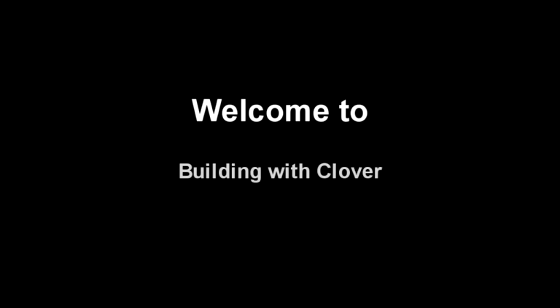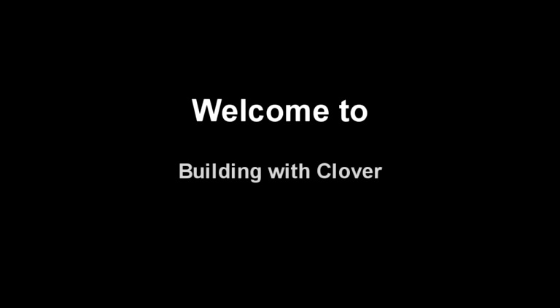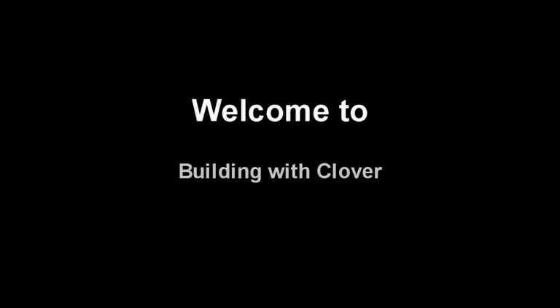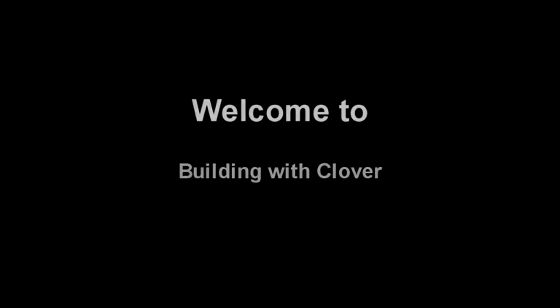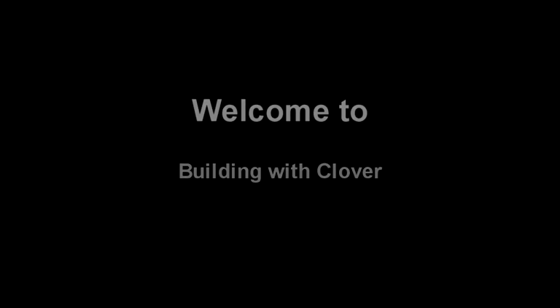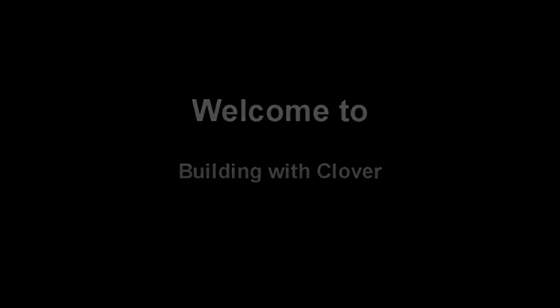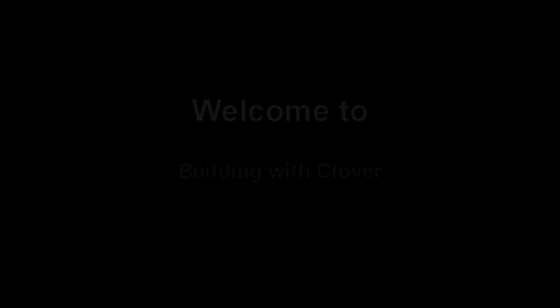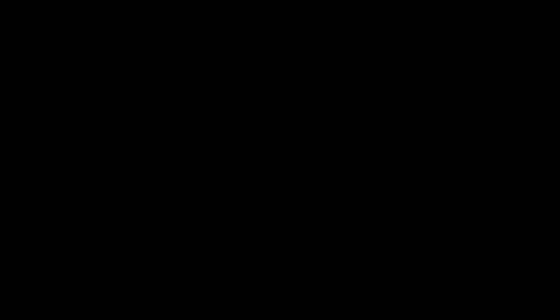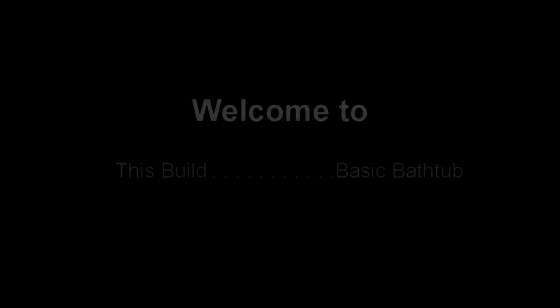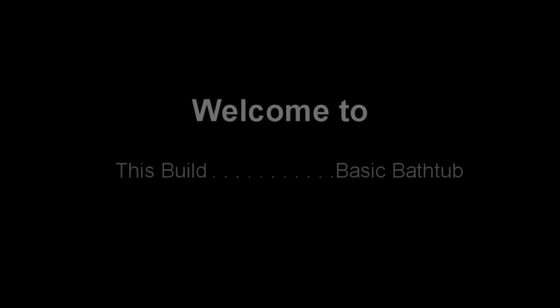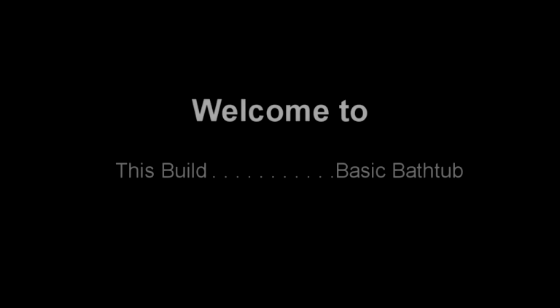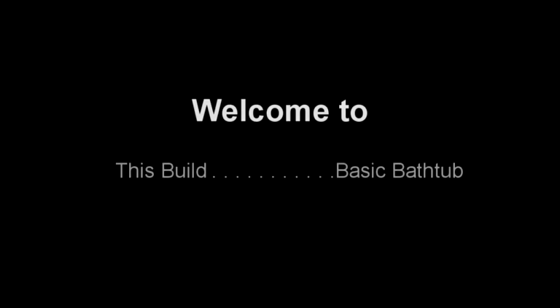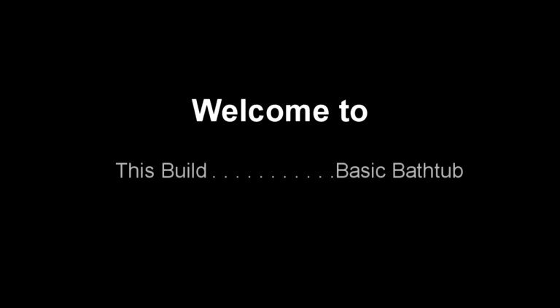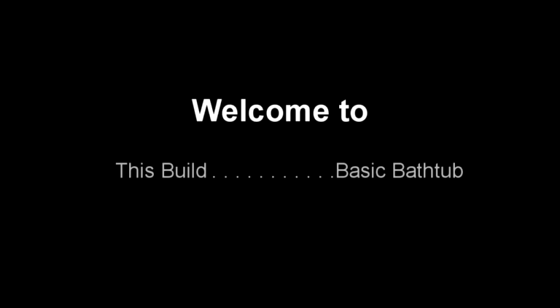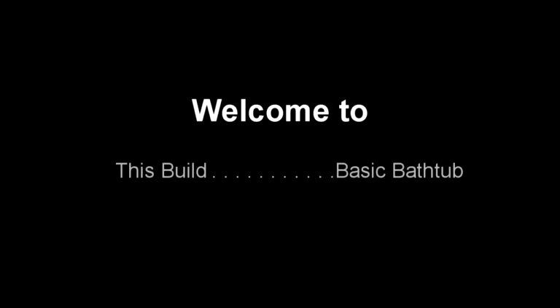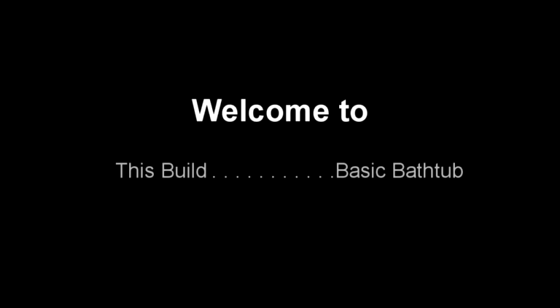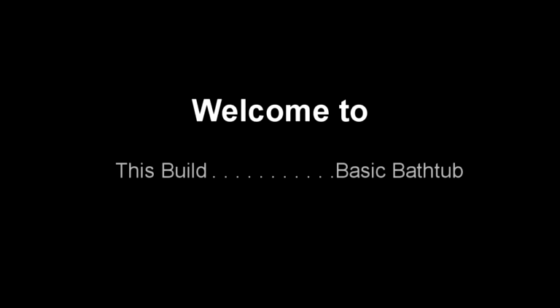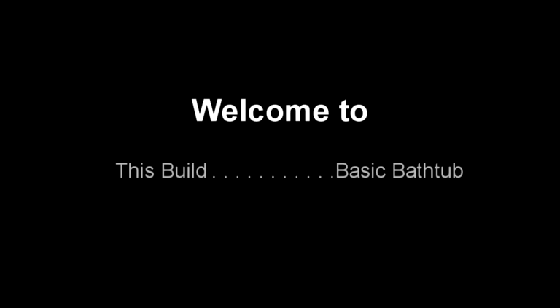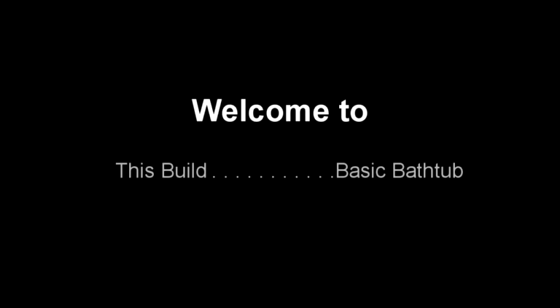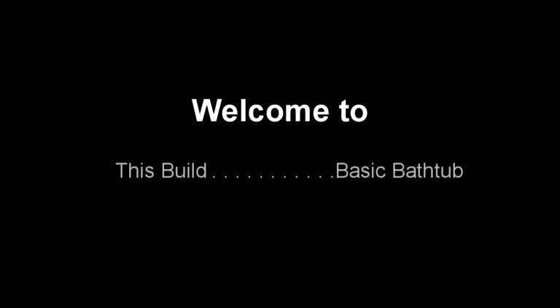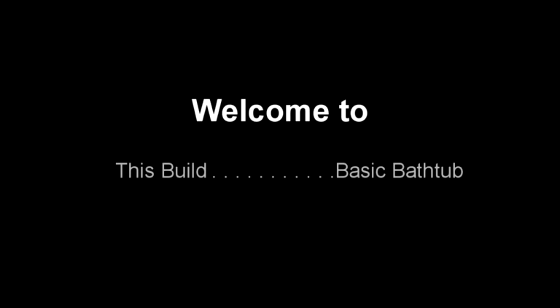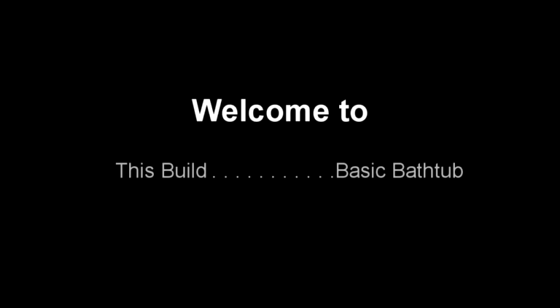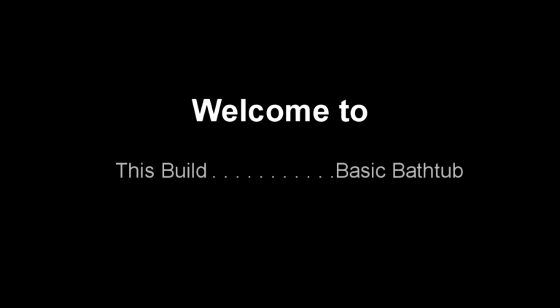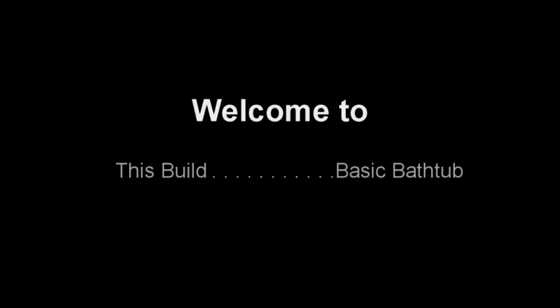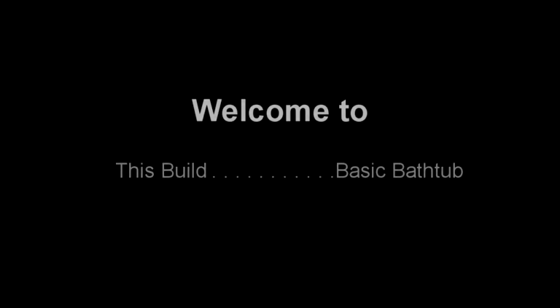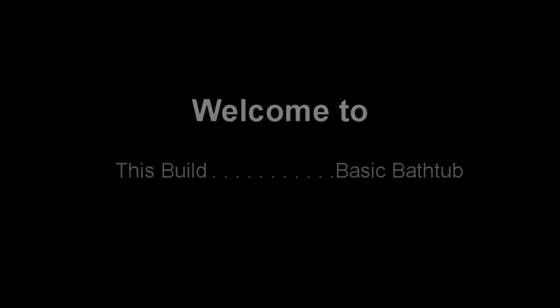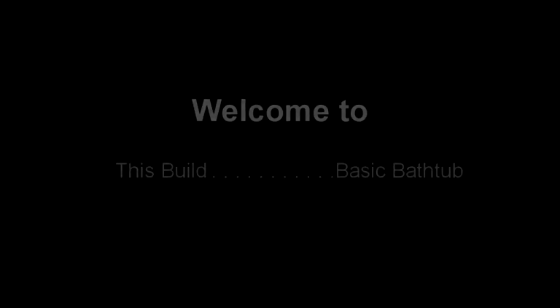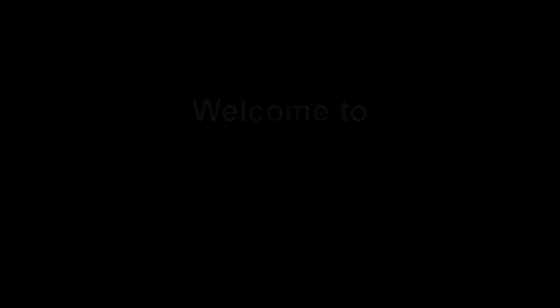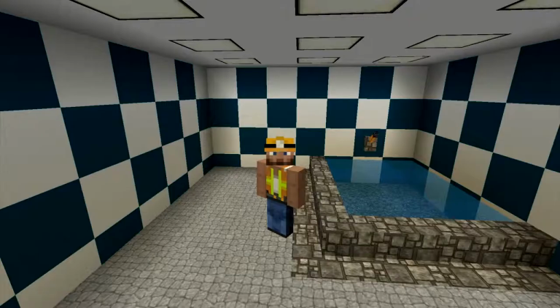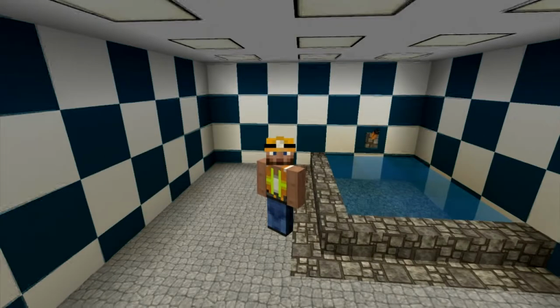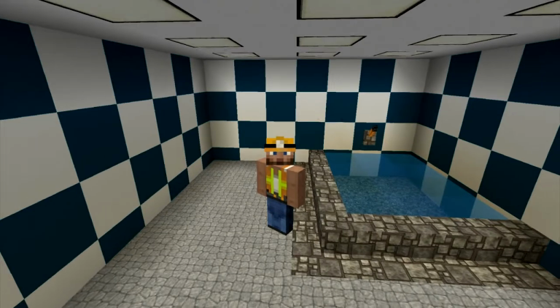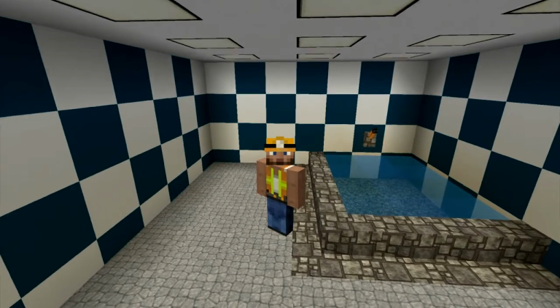Hello, and welcome to Build'em with Clover. So today, this first episode, we're going to do a bathtub. Just a basic bathtub.